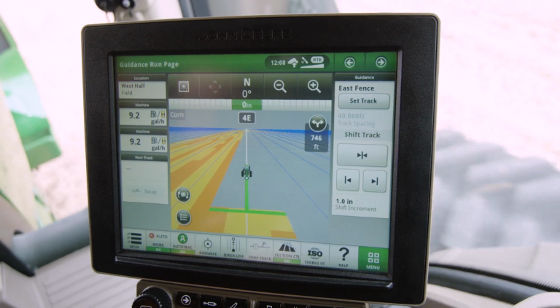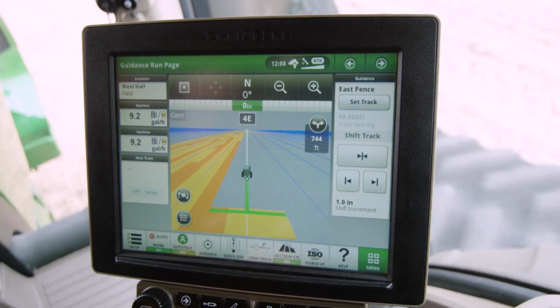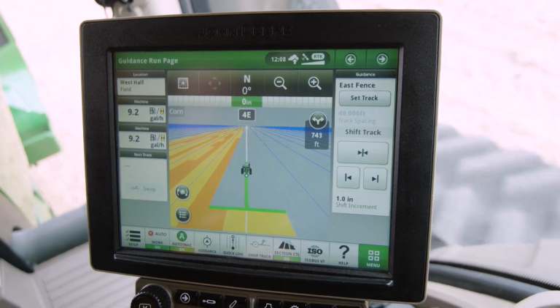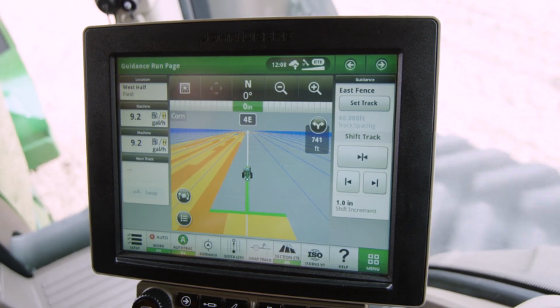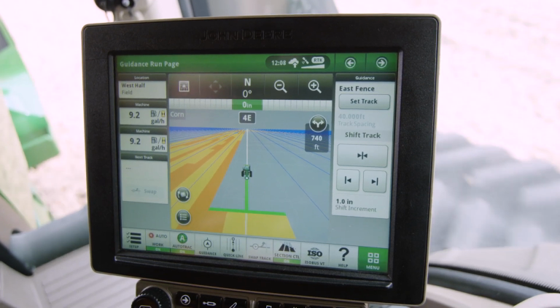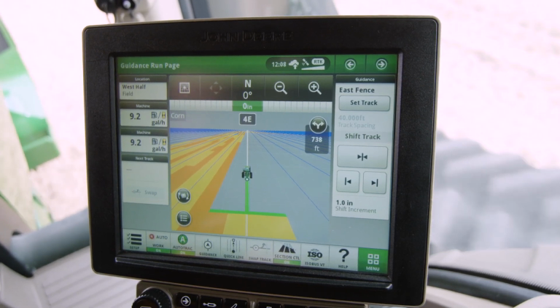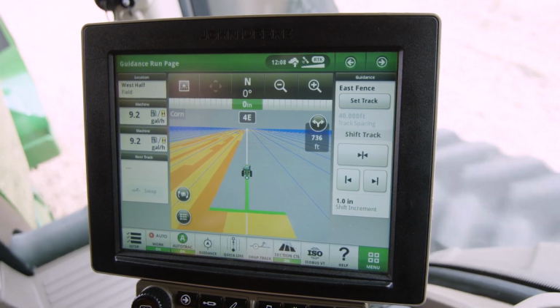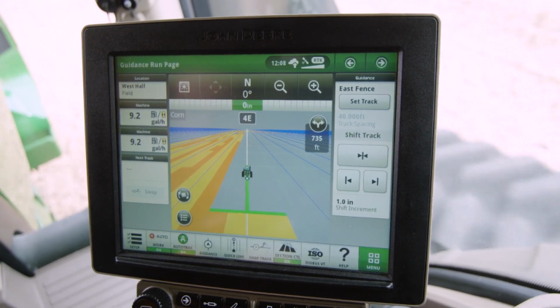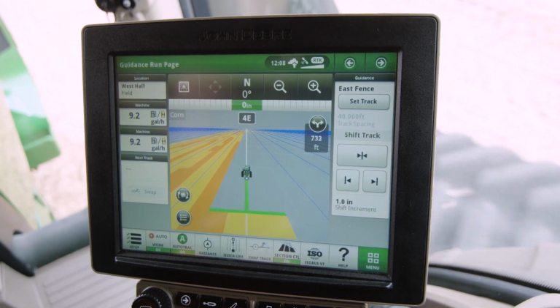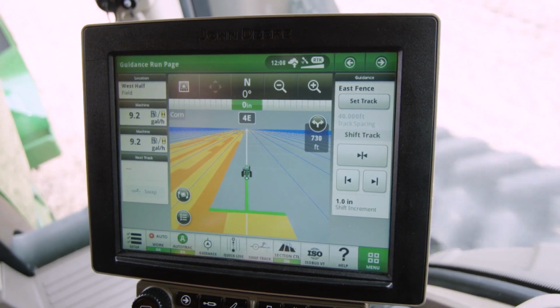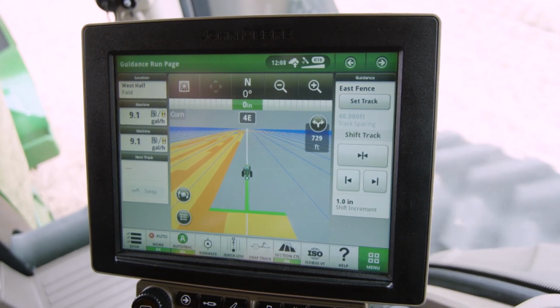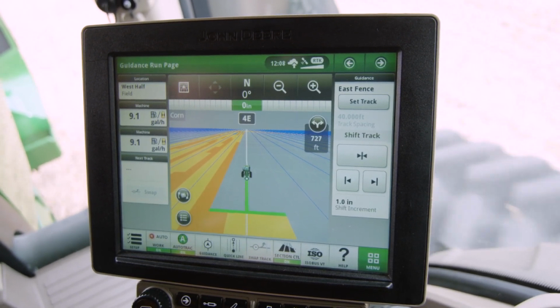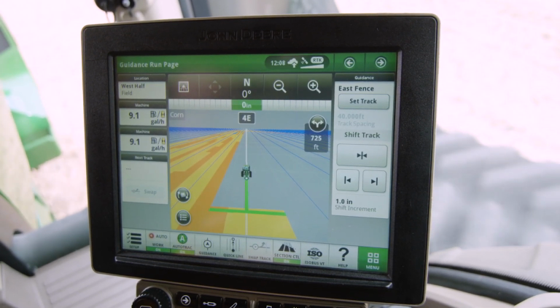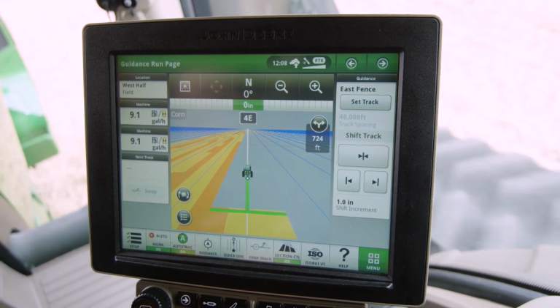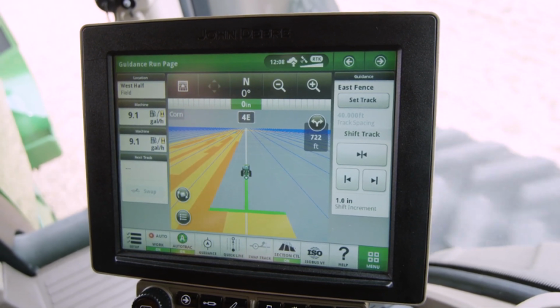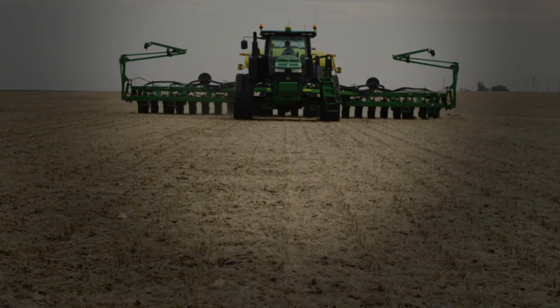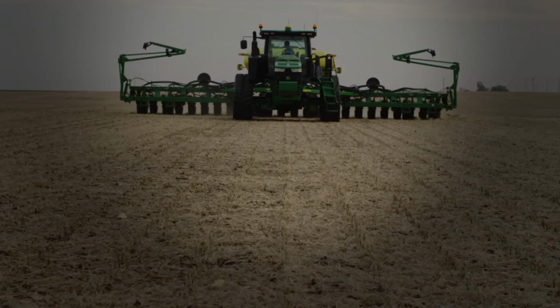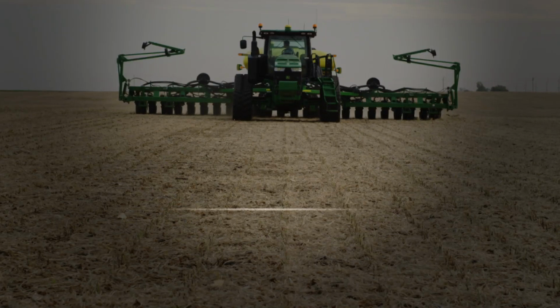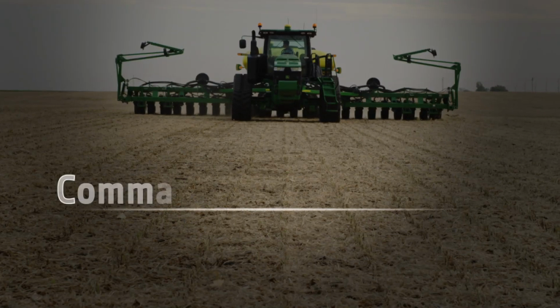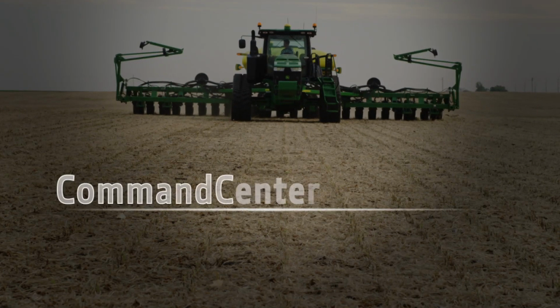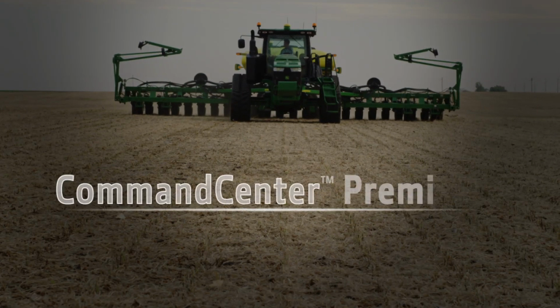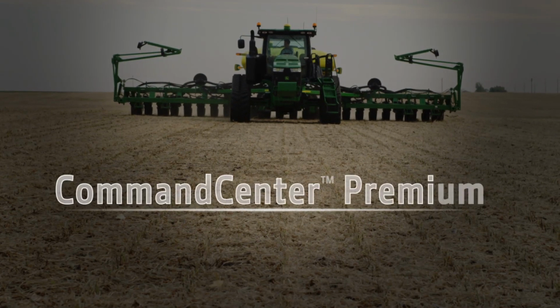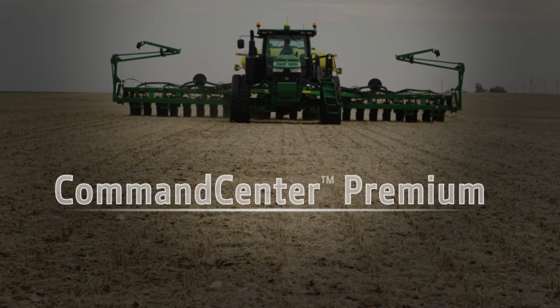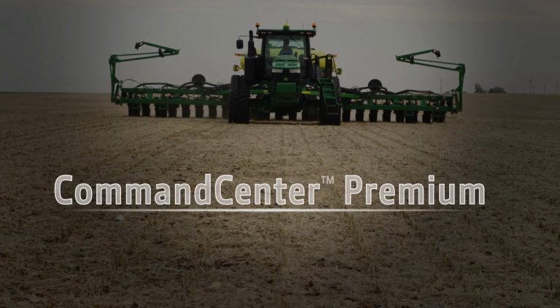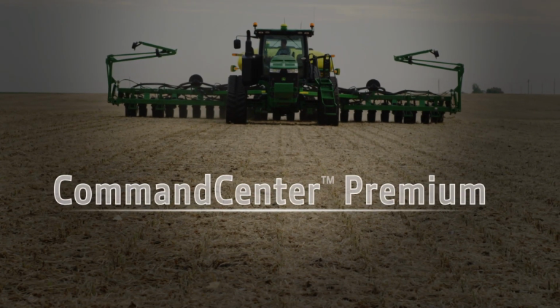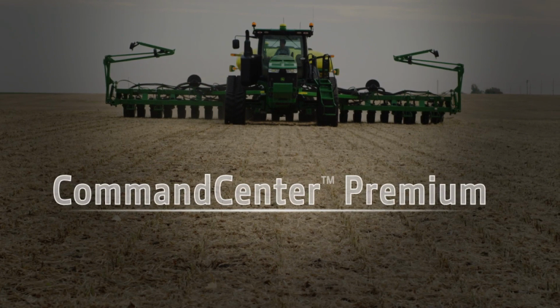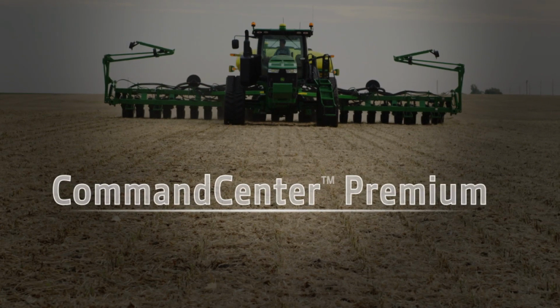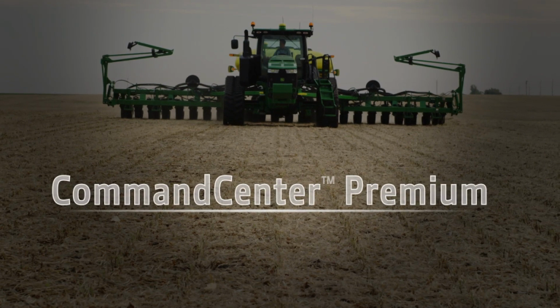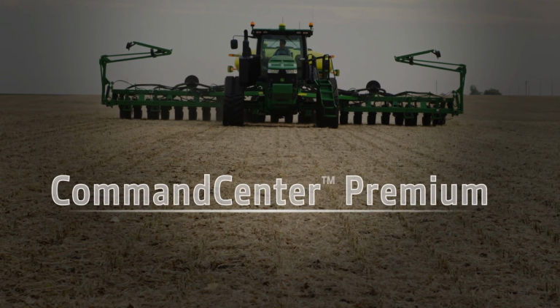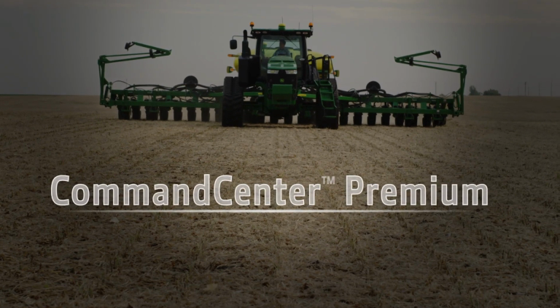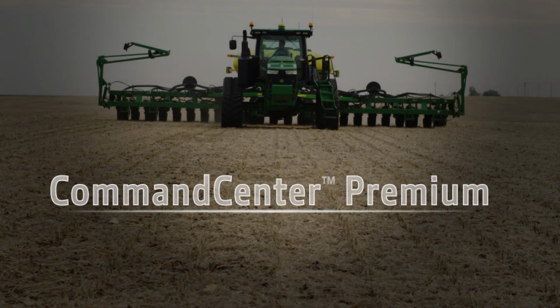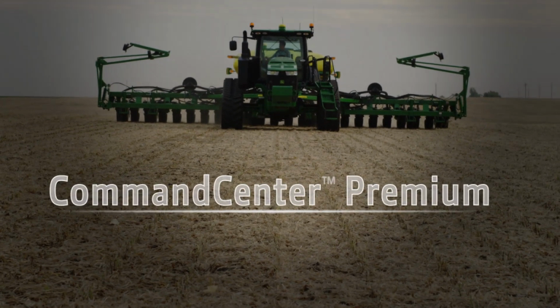Make sure you get the most out of your equipment. Activate Command Center Premium today. See your dealer to learn more.